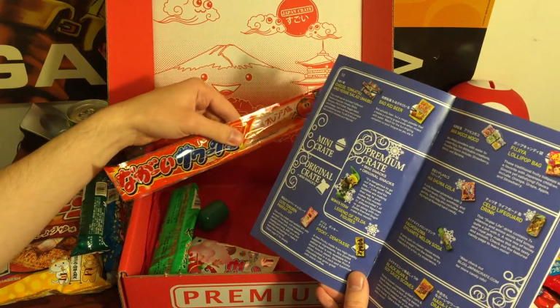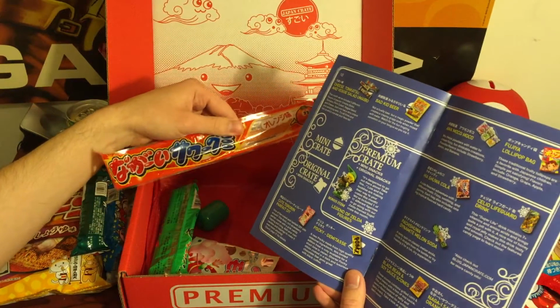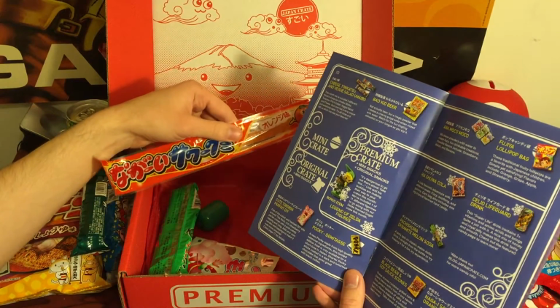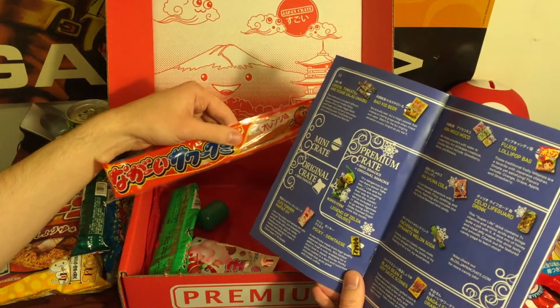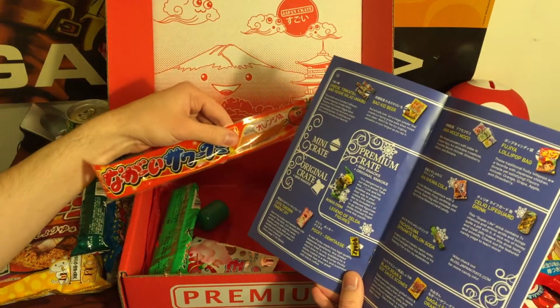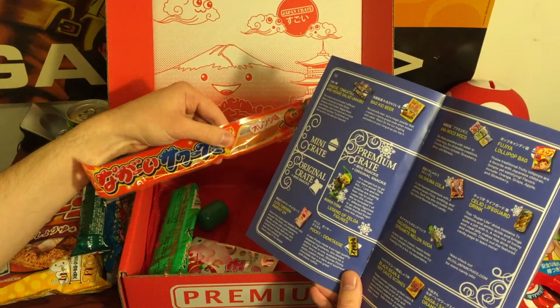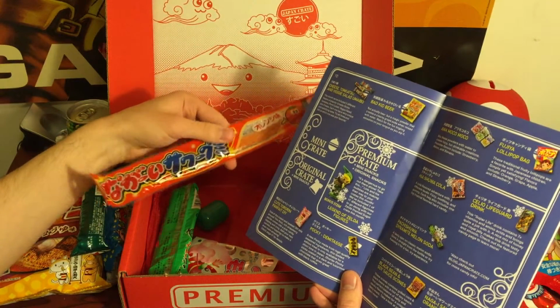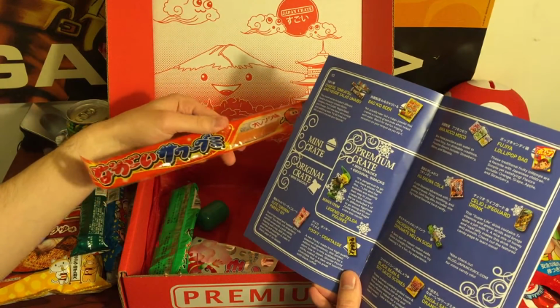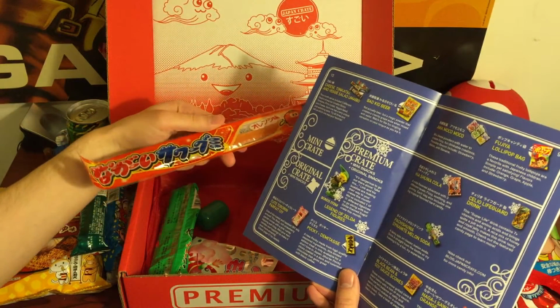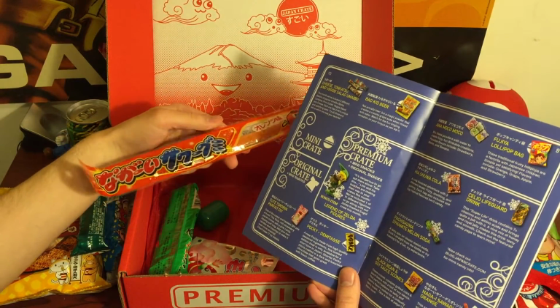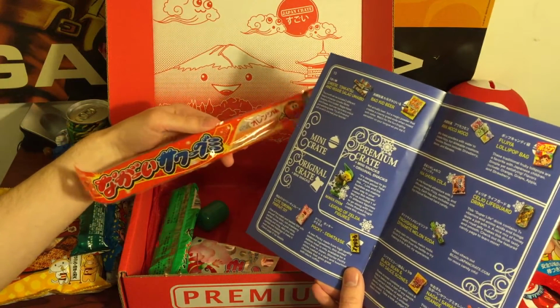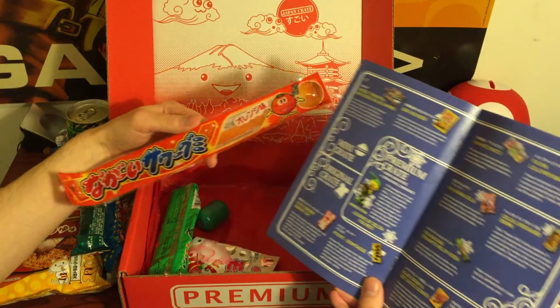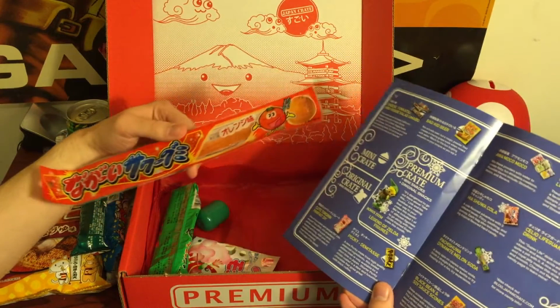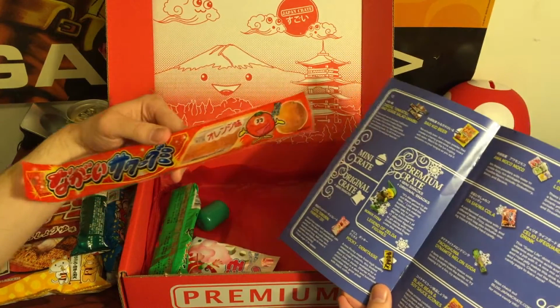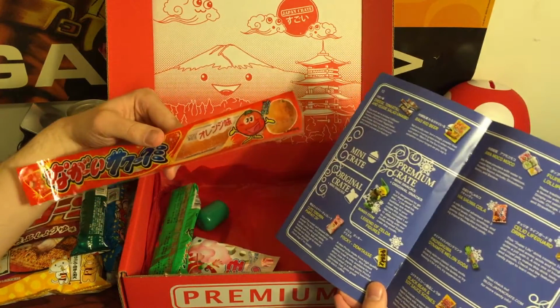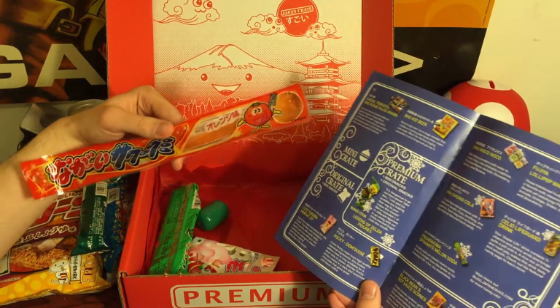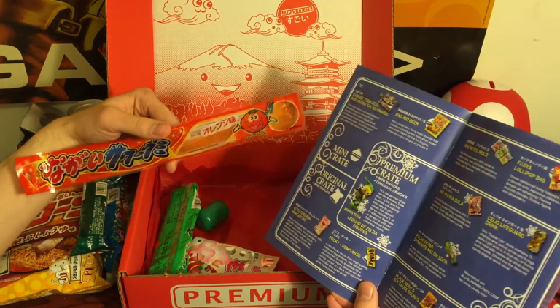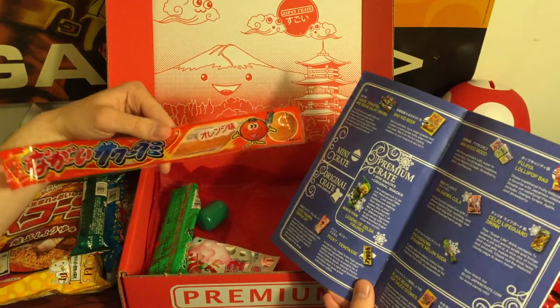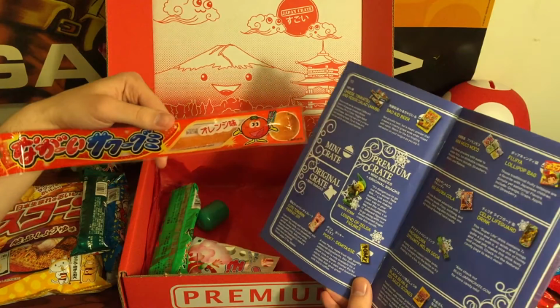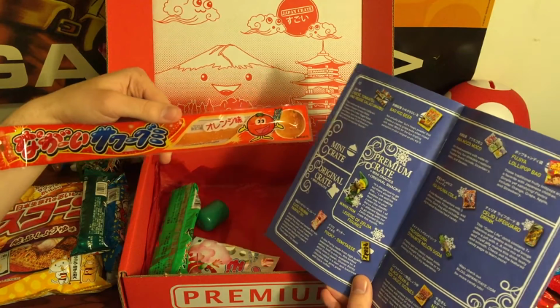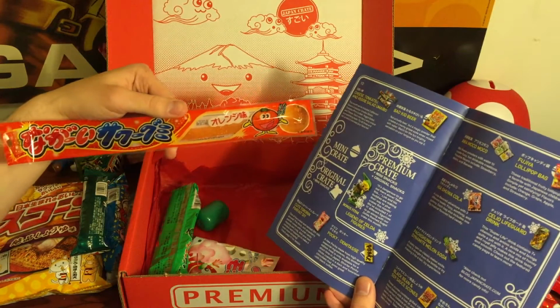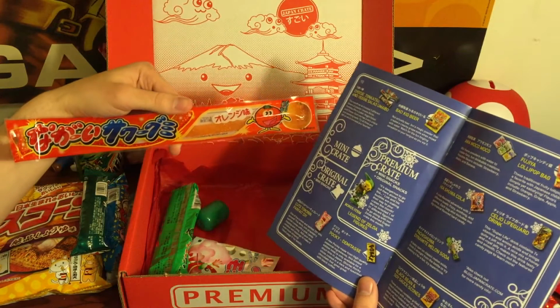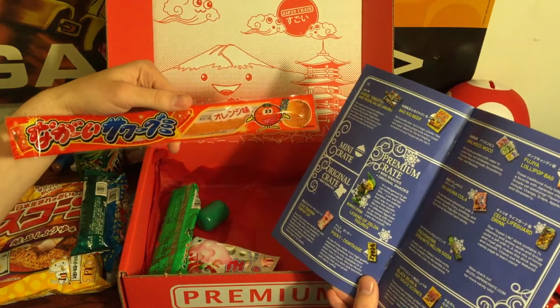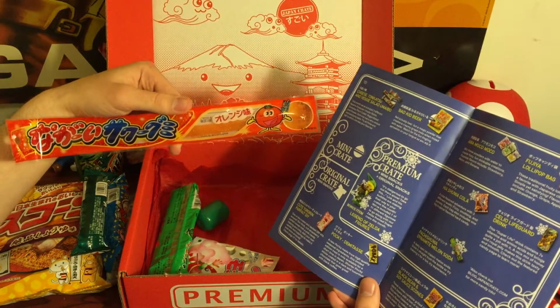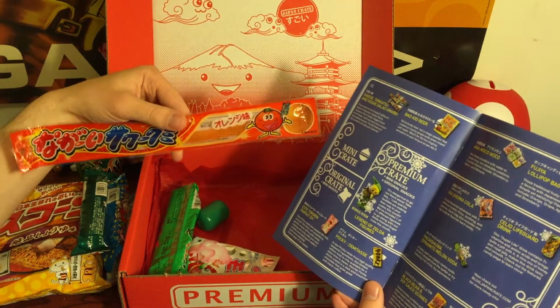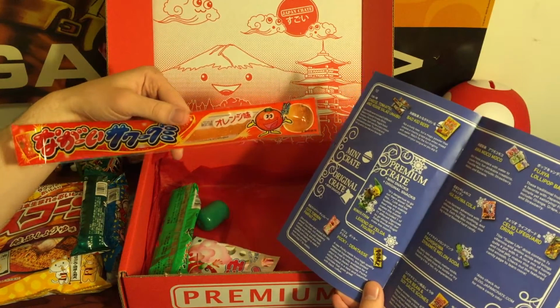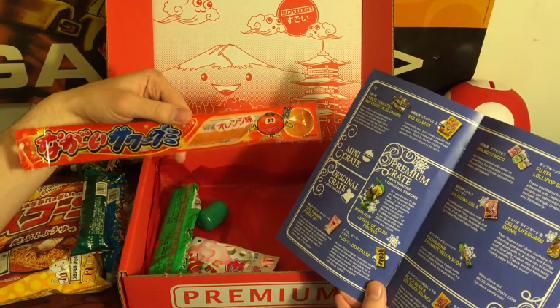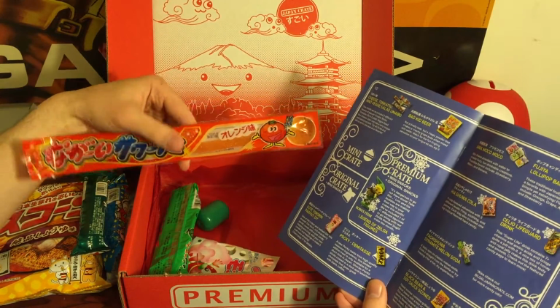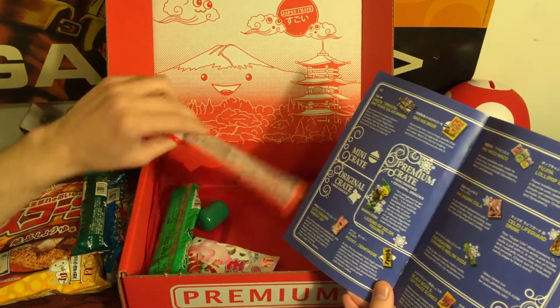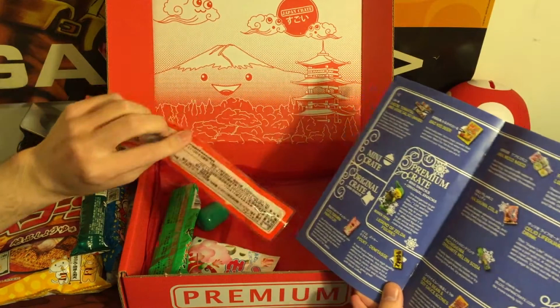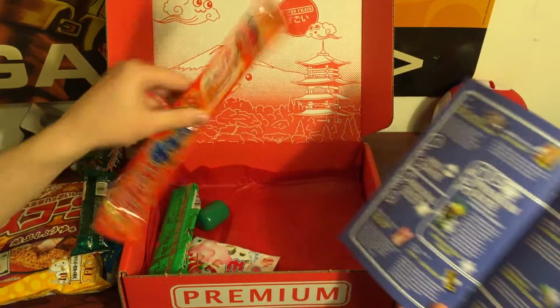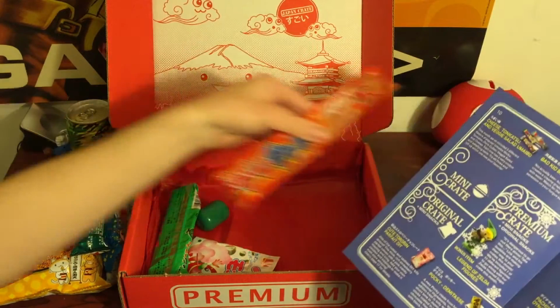This is a sour gummy tape. Looks like orange flavor. That looks good.